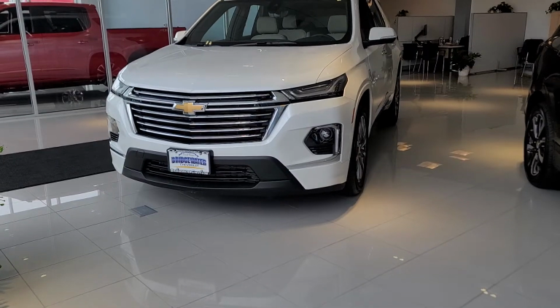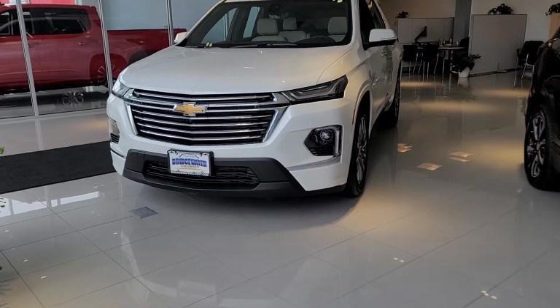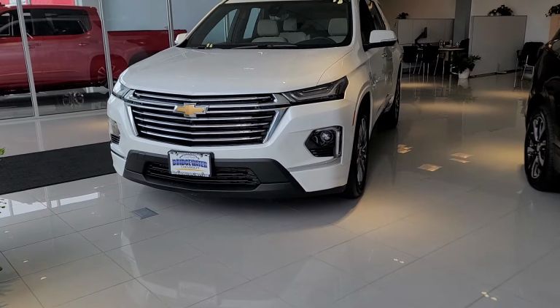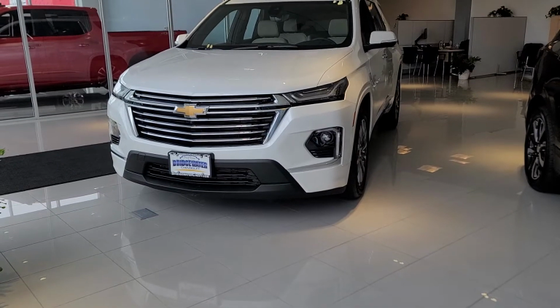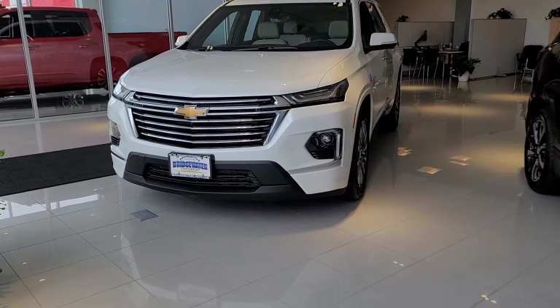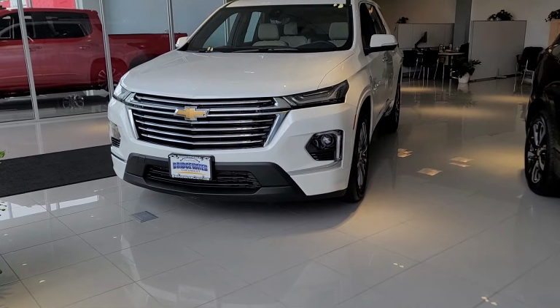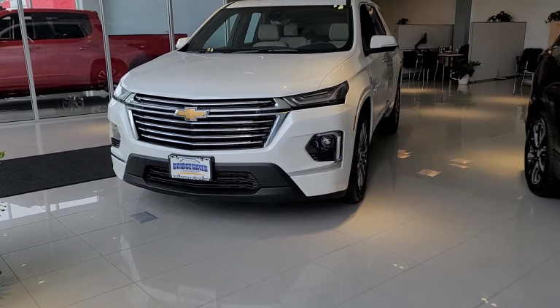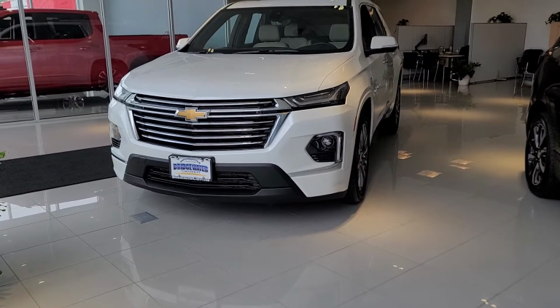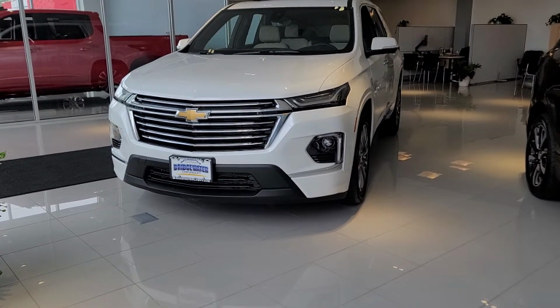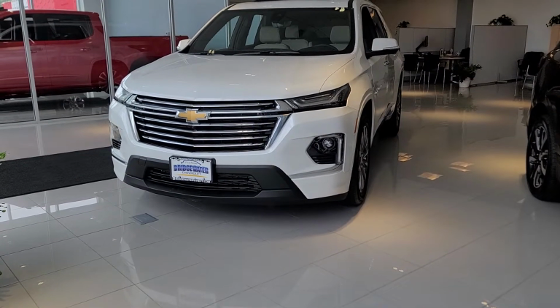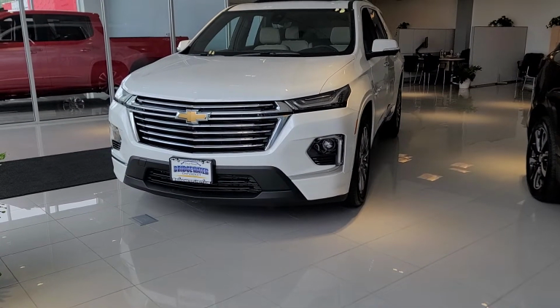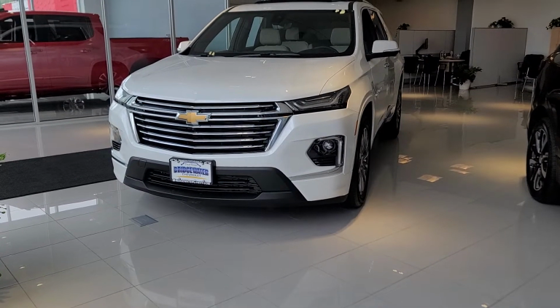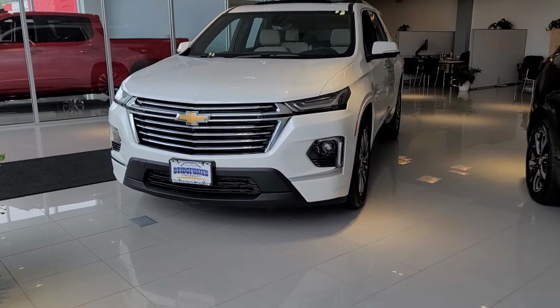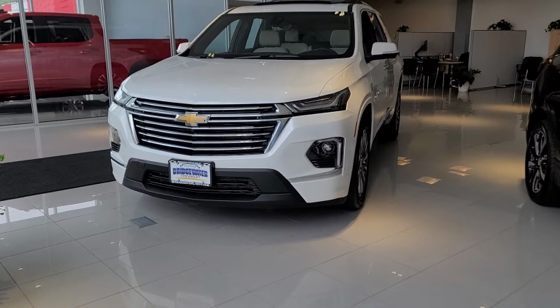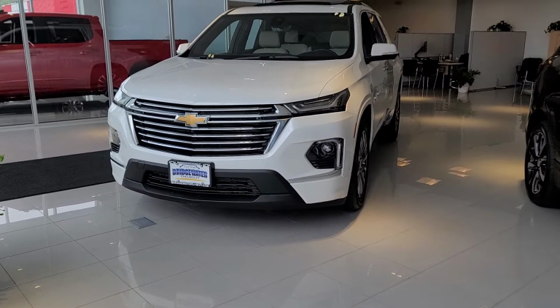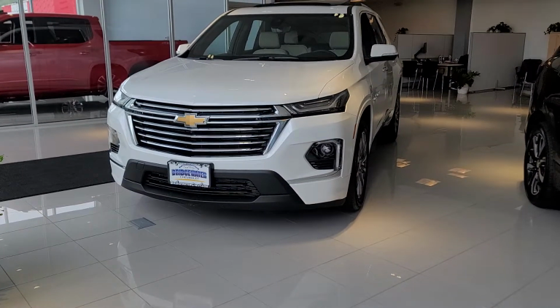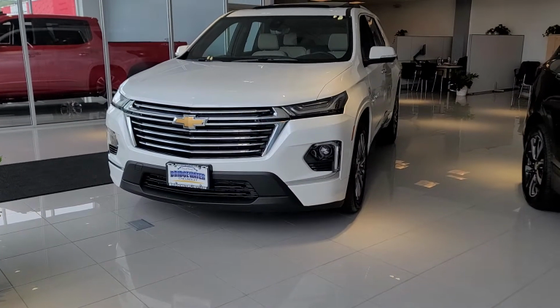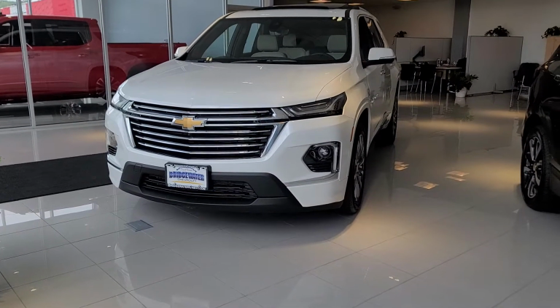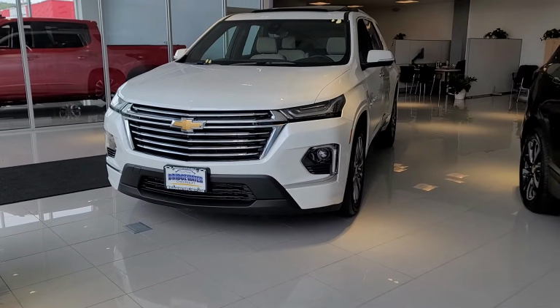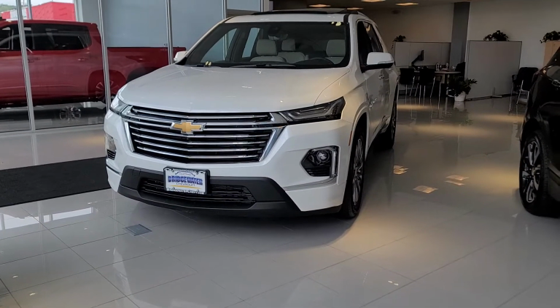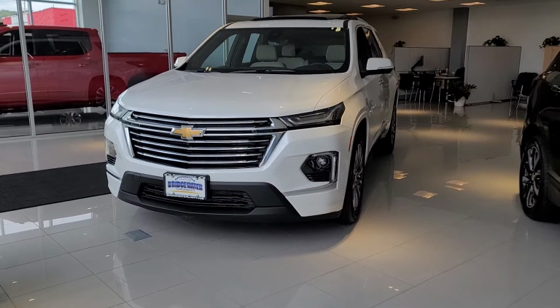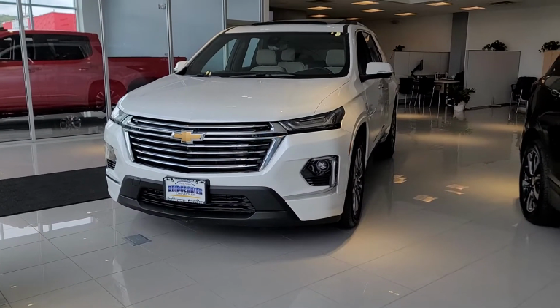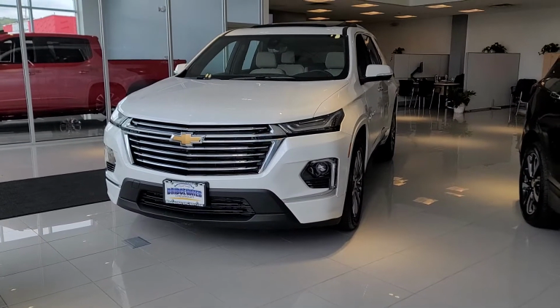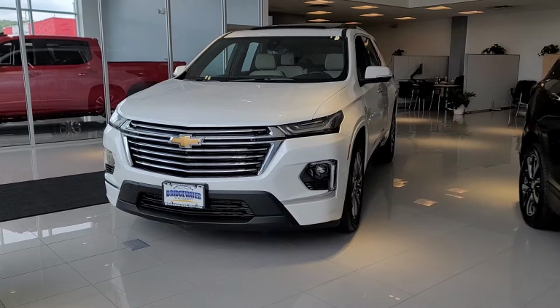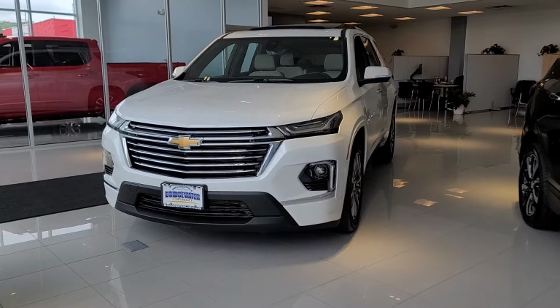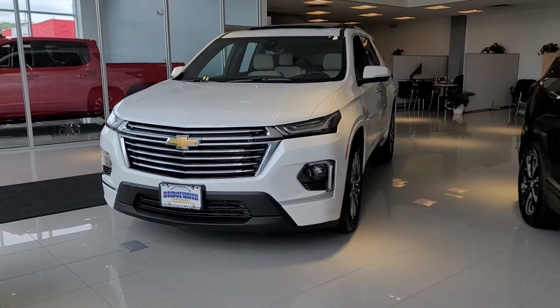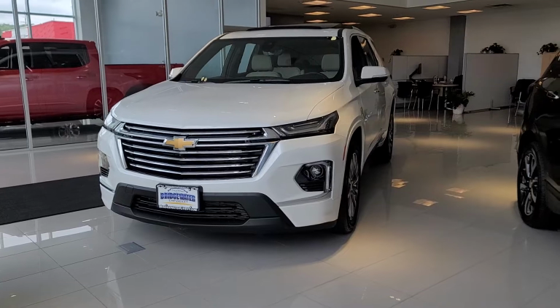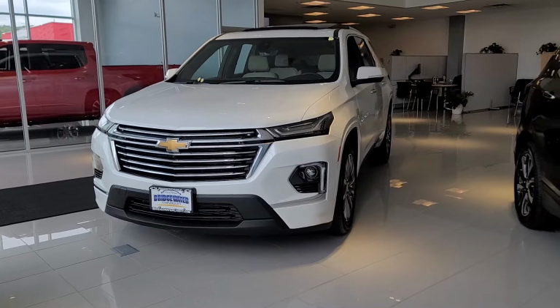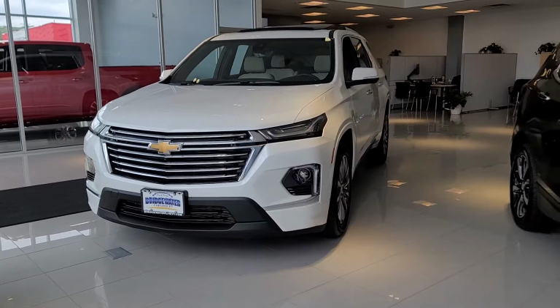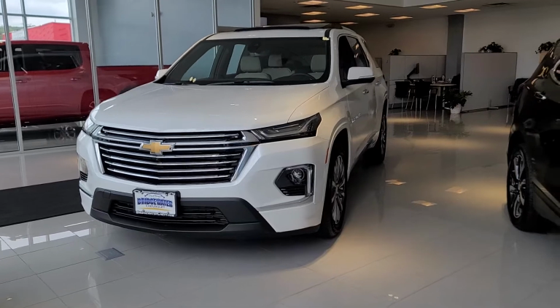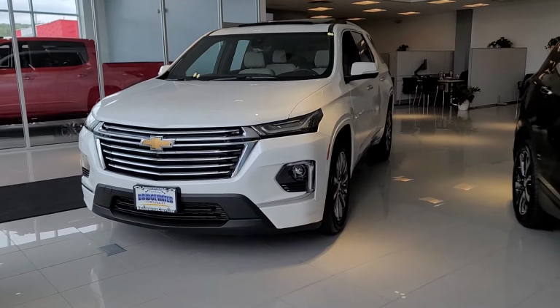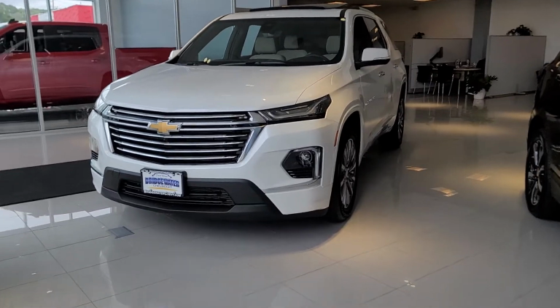Hi Michael, Saeed Naqvi here at Bridgewater Chevrolet returning your inquiry on a Chevy Traverse.